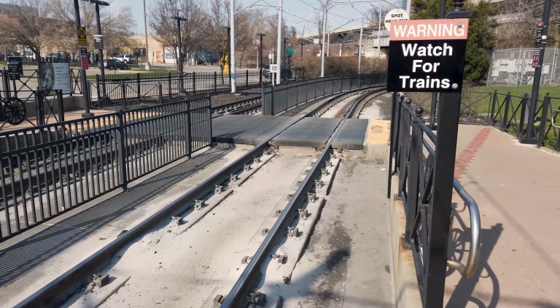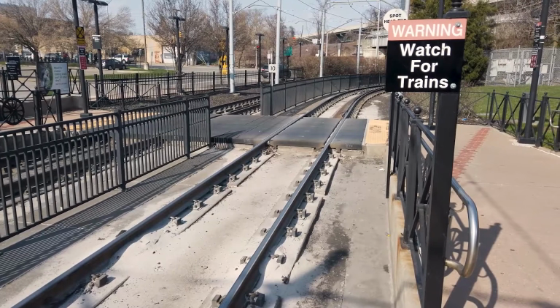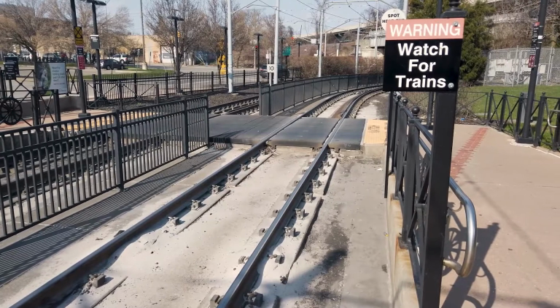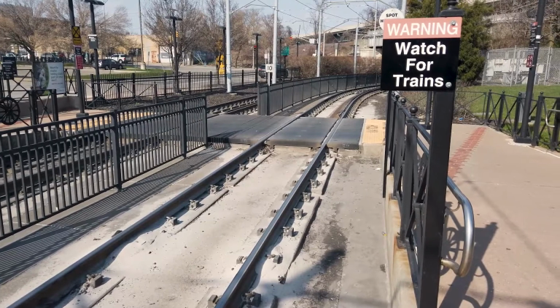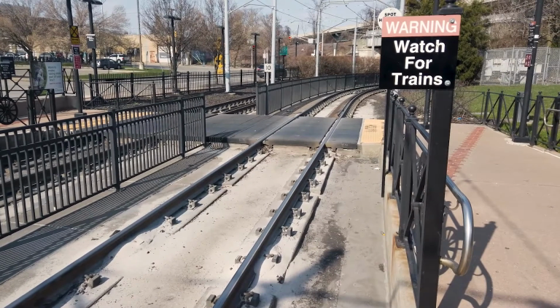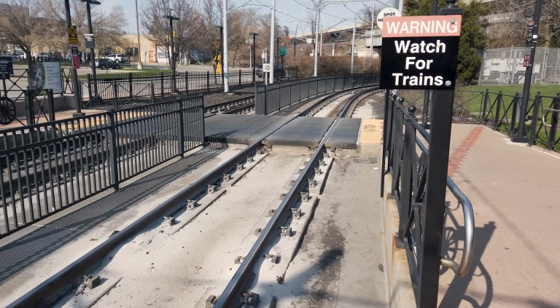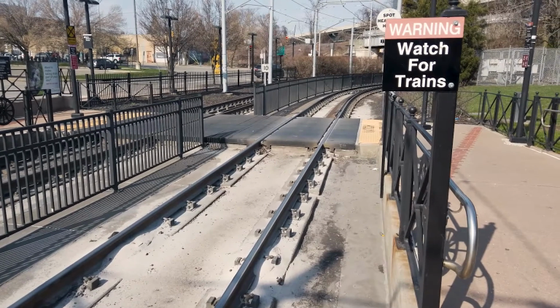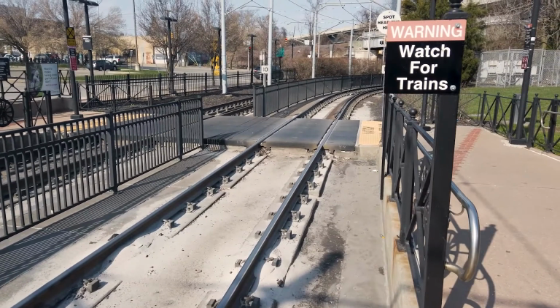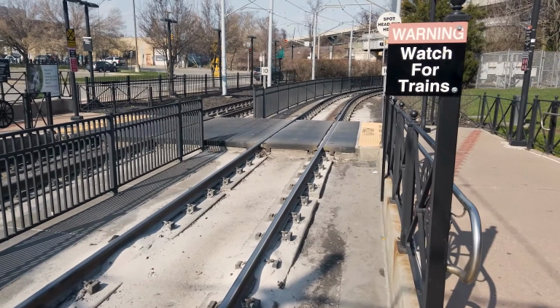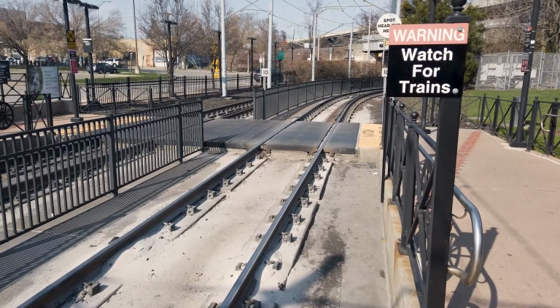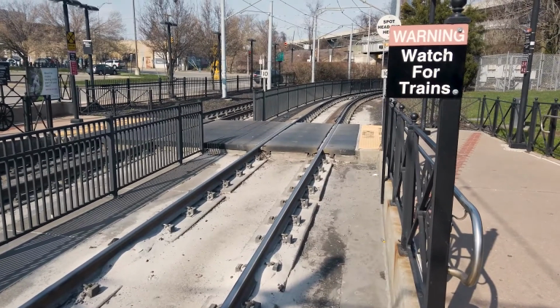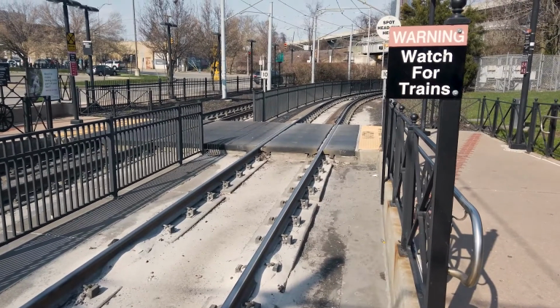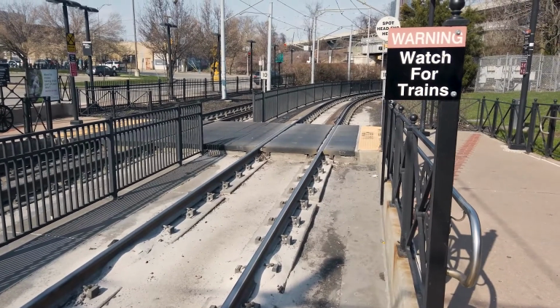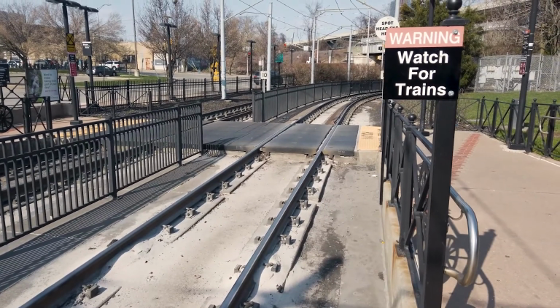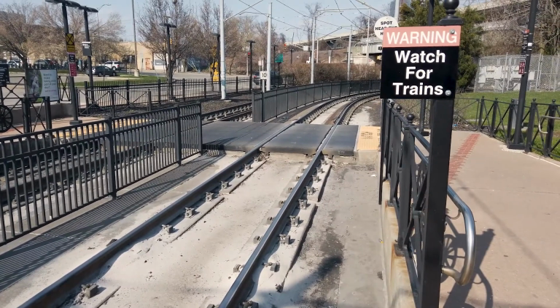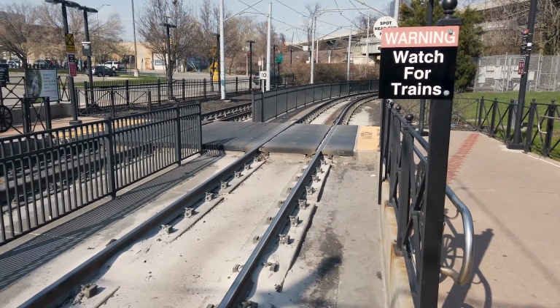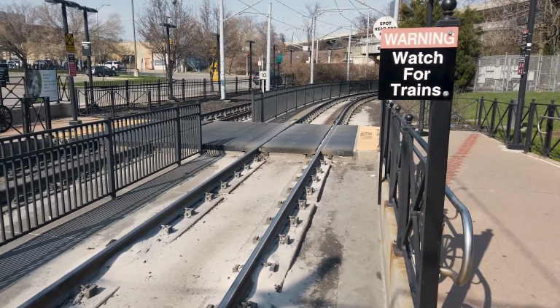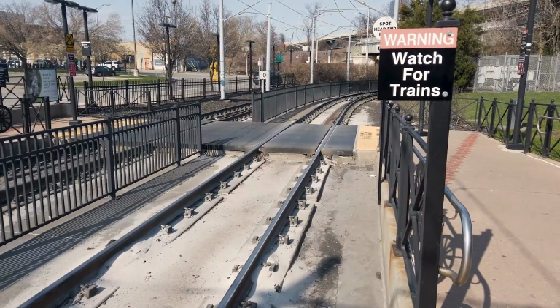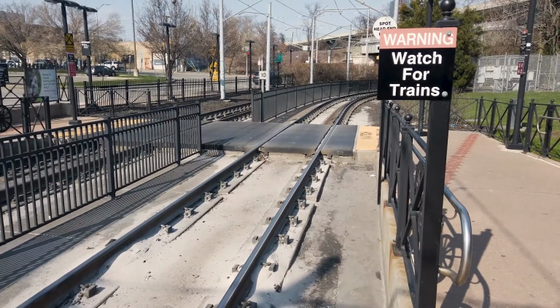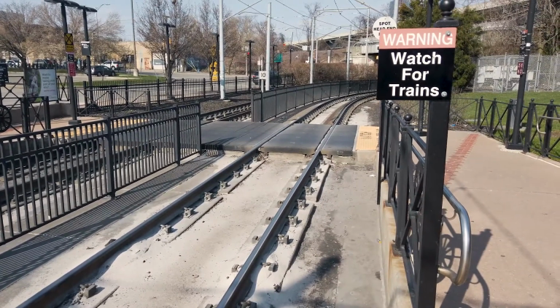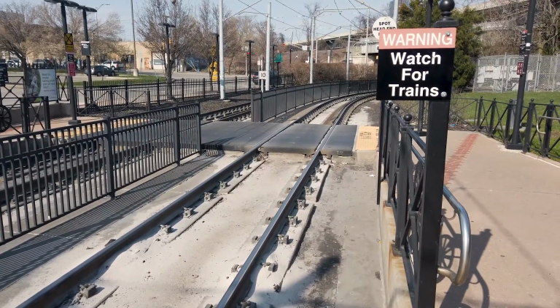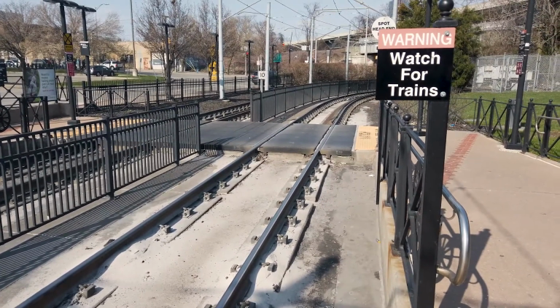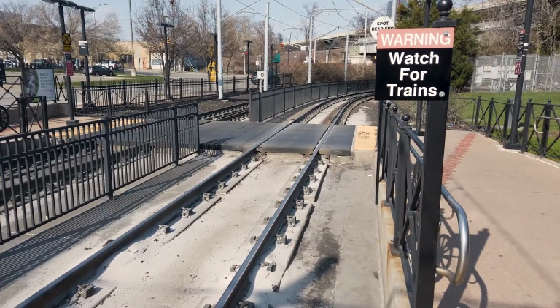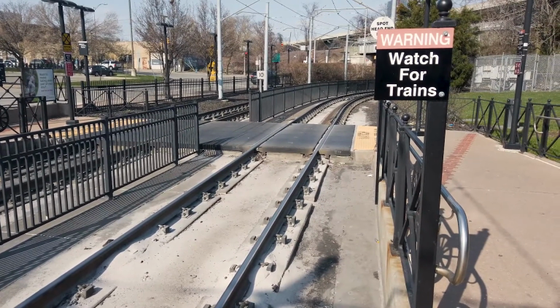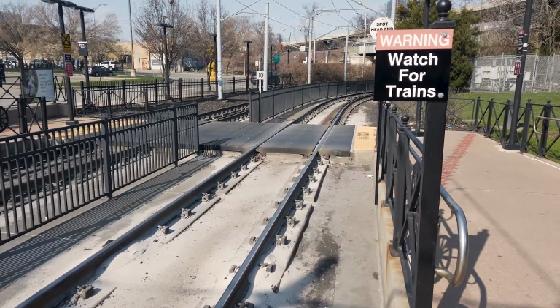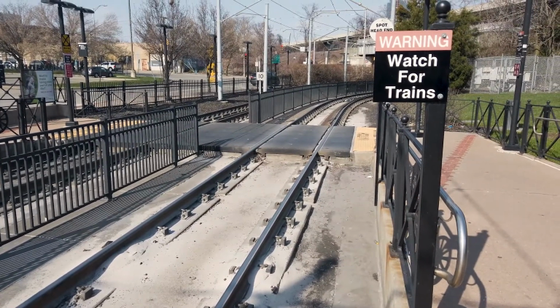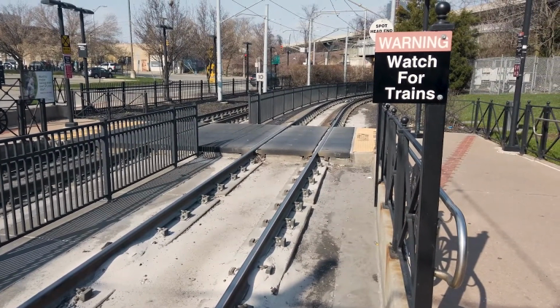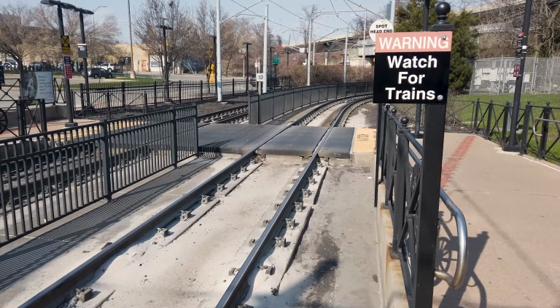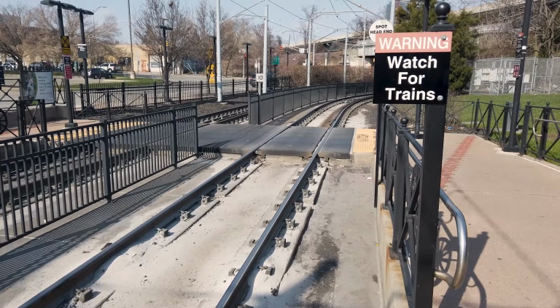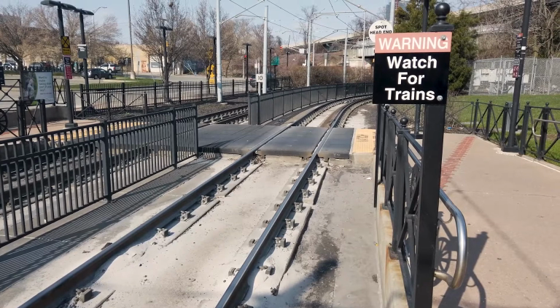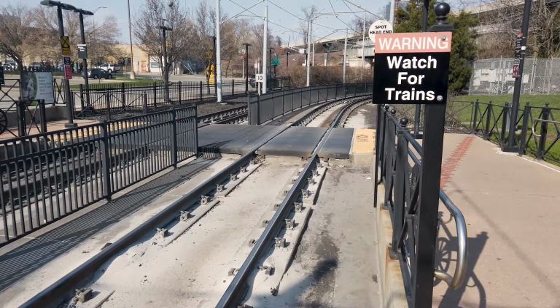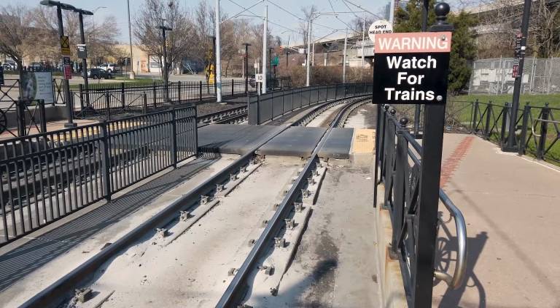Pedestrian crossings are straight across the tracks. There are no barriers, so be careful when you're crossing.